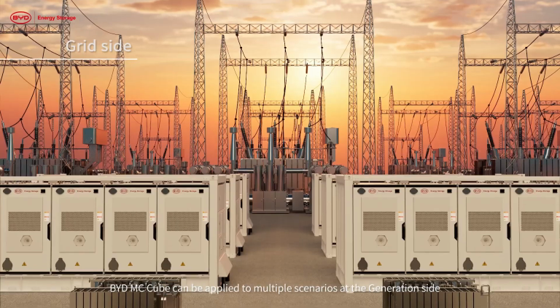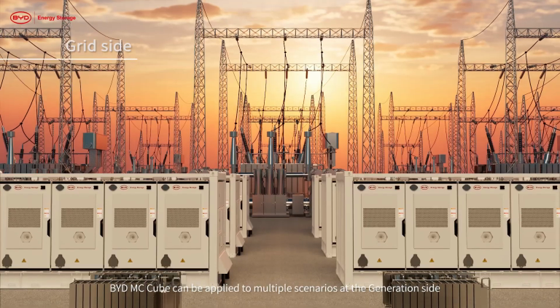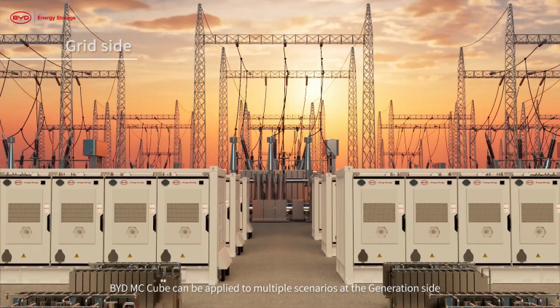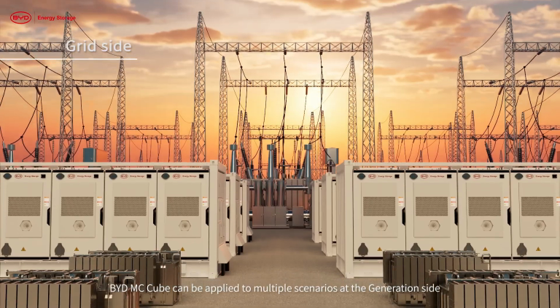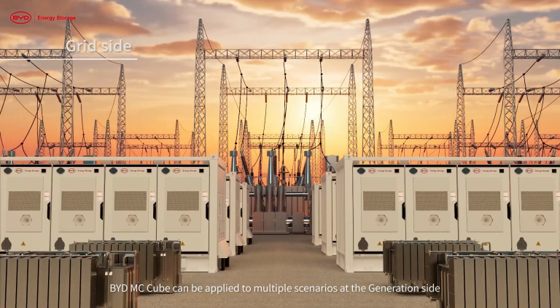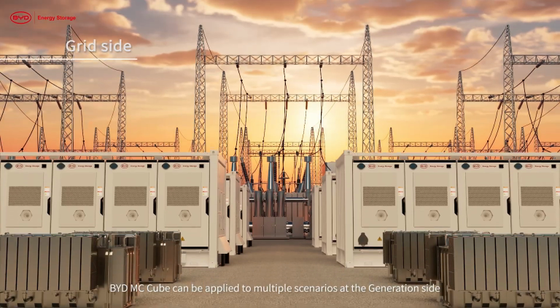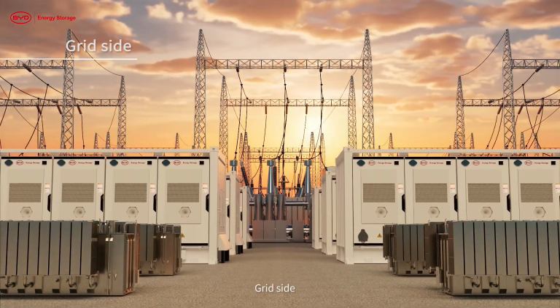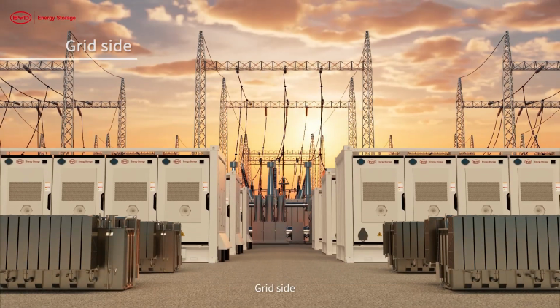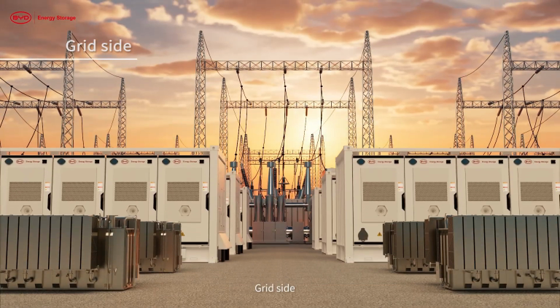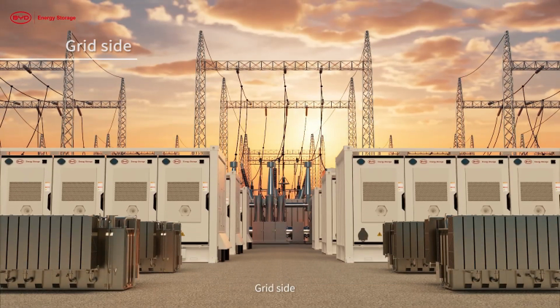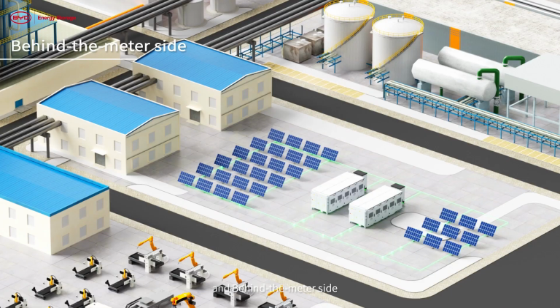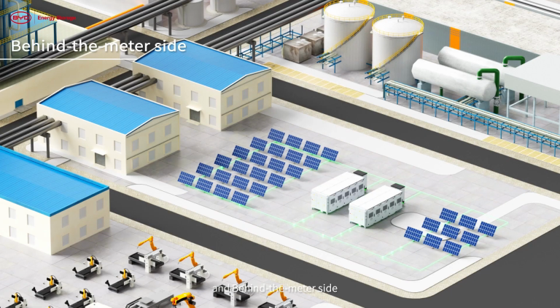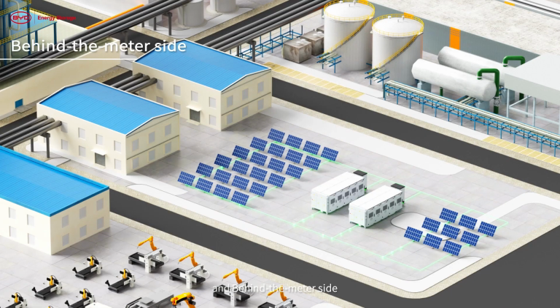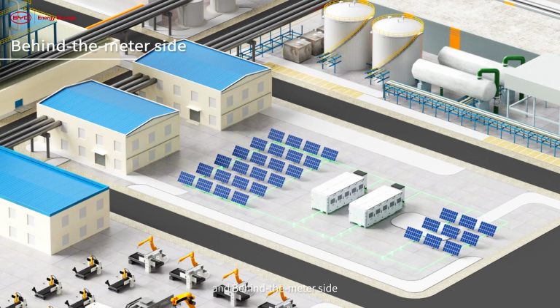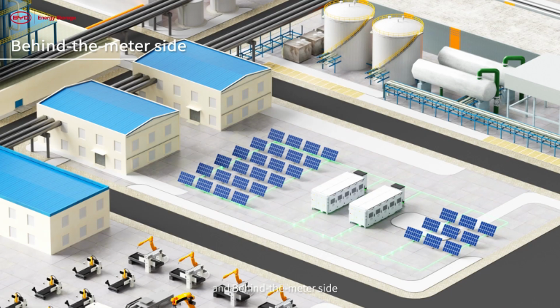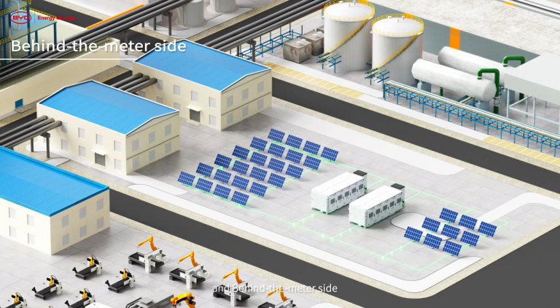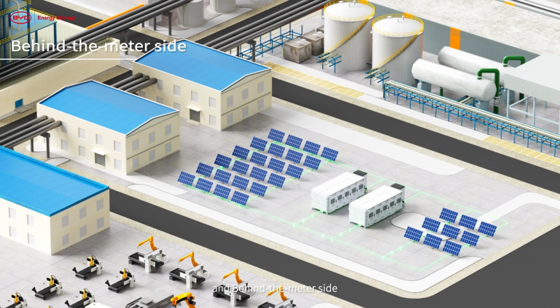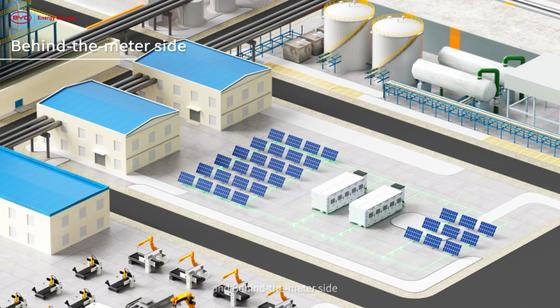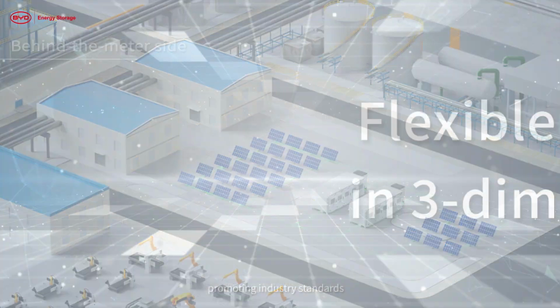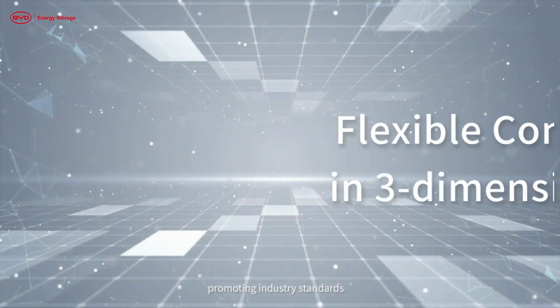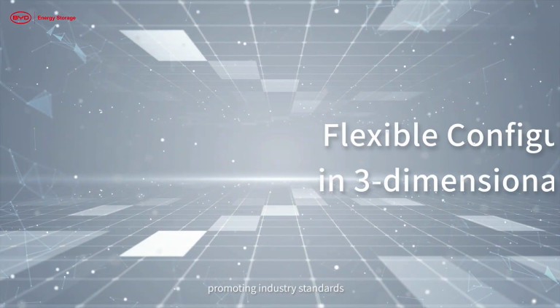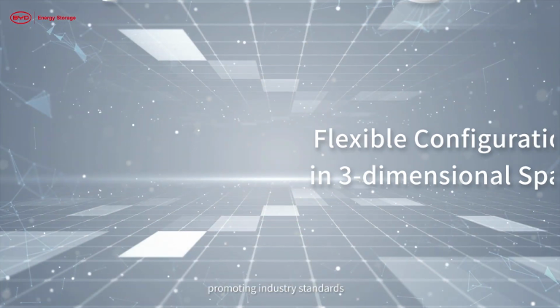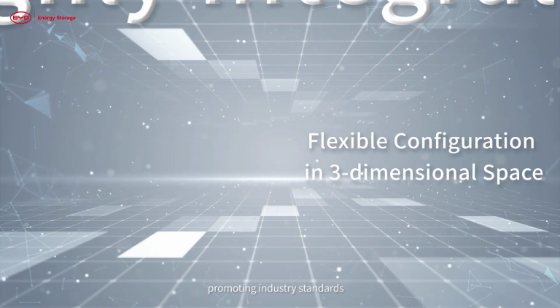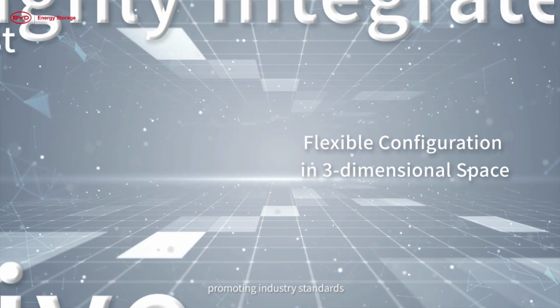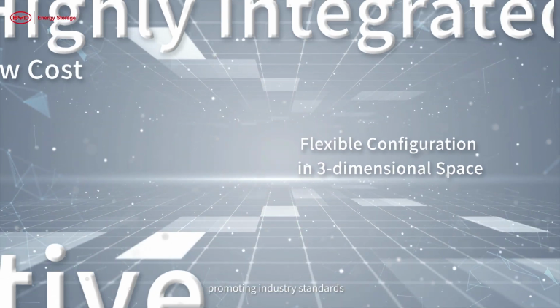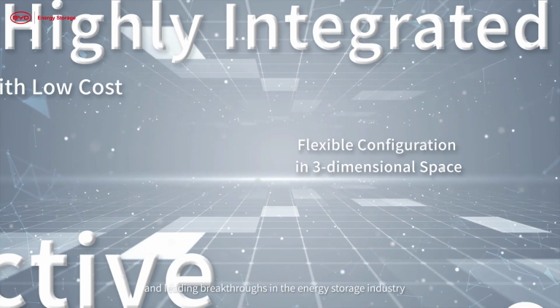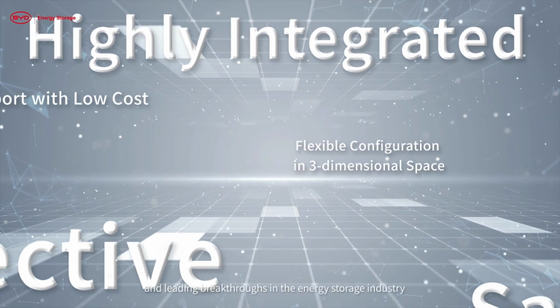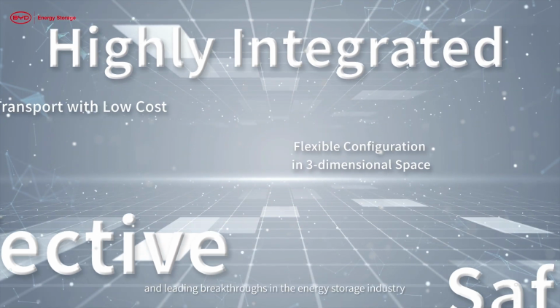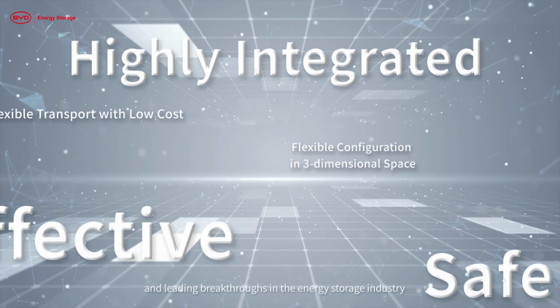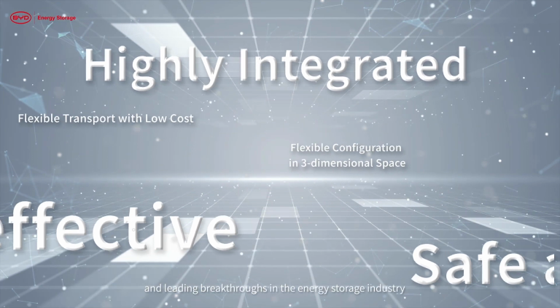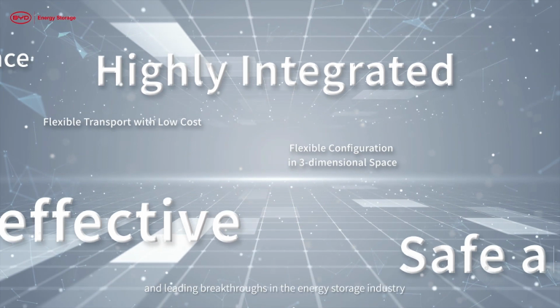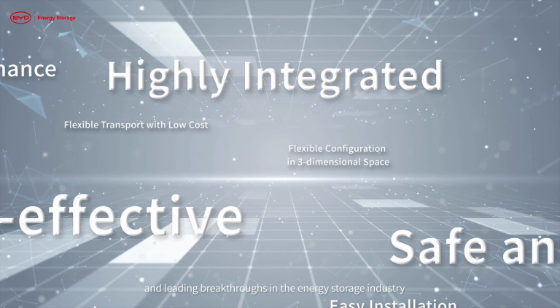BYD MC Cube can be applied to multiple scenarios at the generation side, grid side, and behind-the-meter side, promoting industry standards and leading breakthroughs in the energy storage industry.